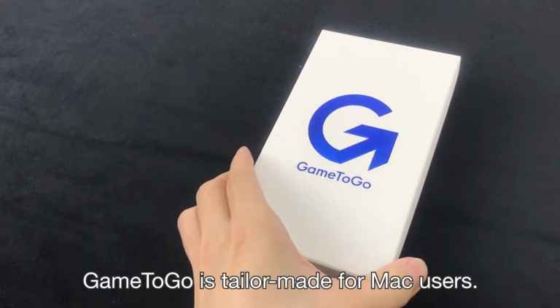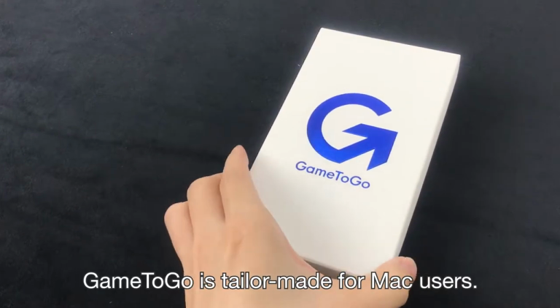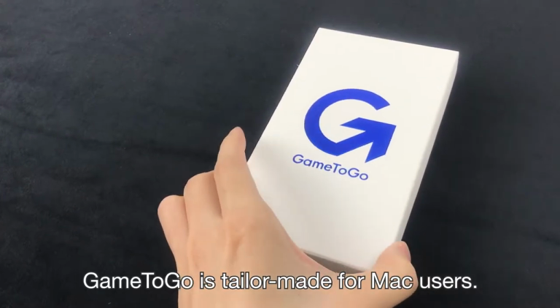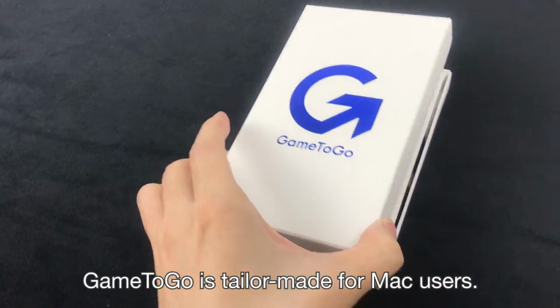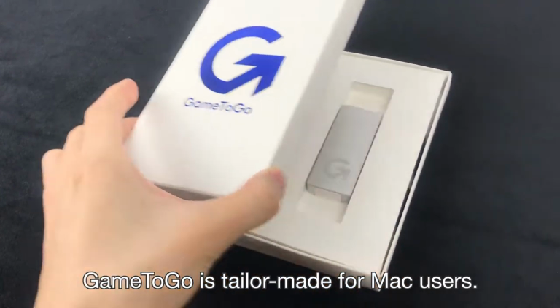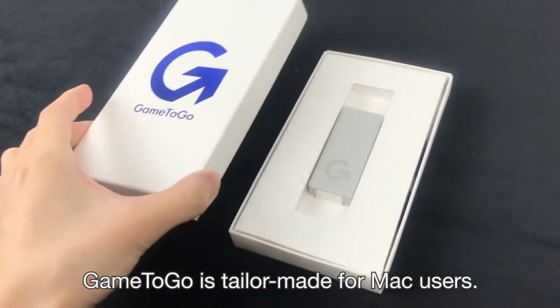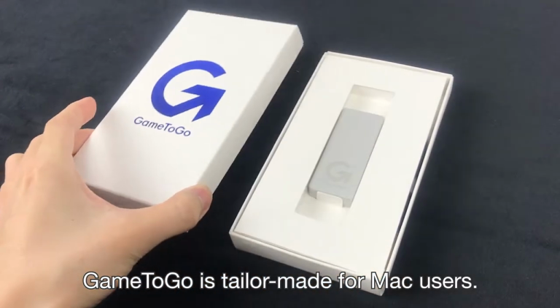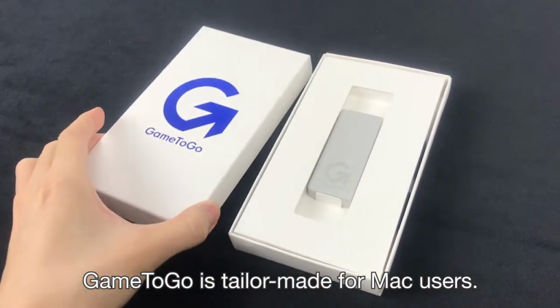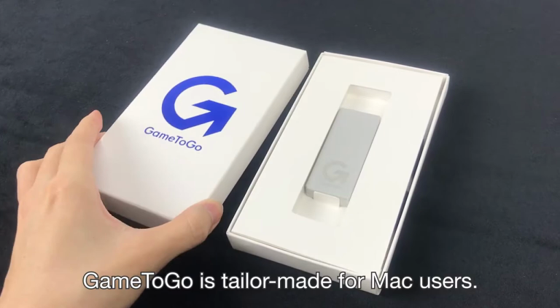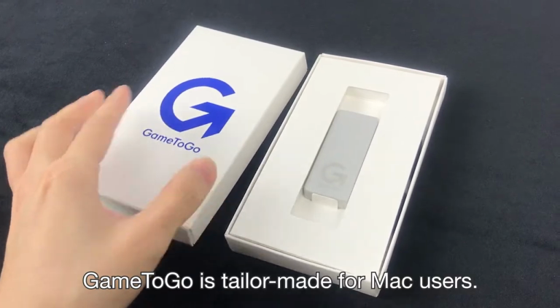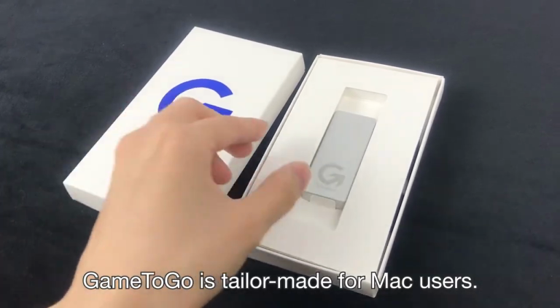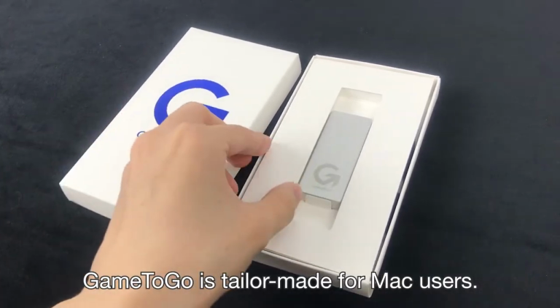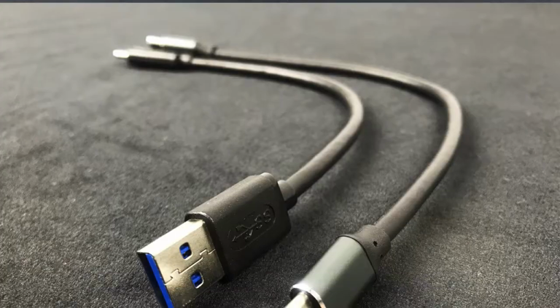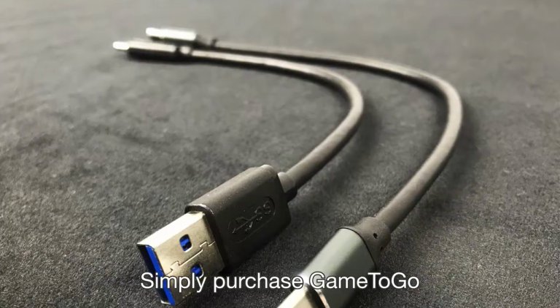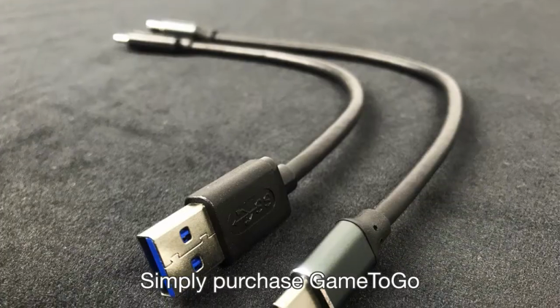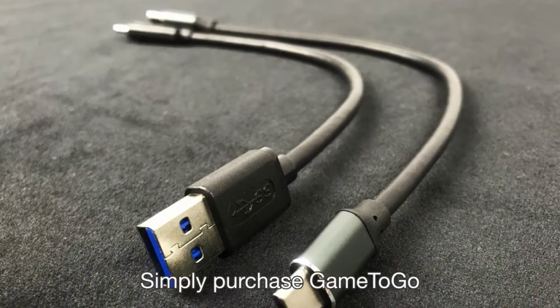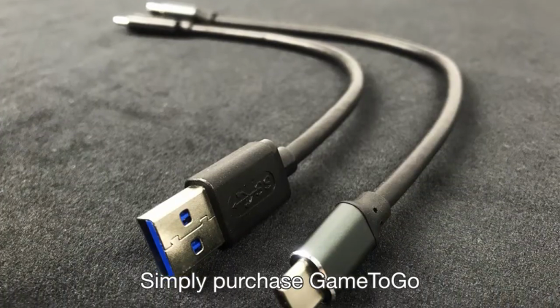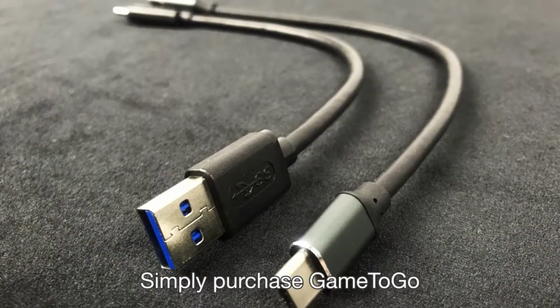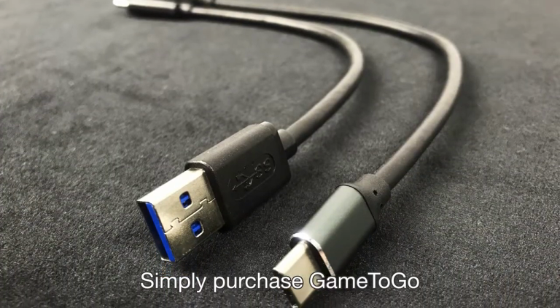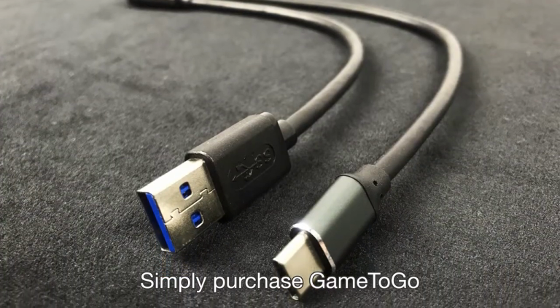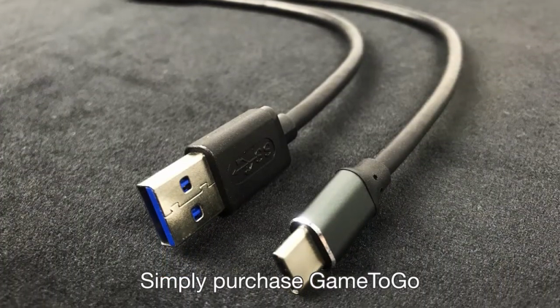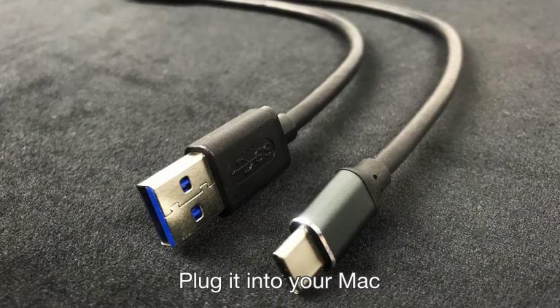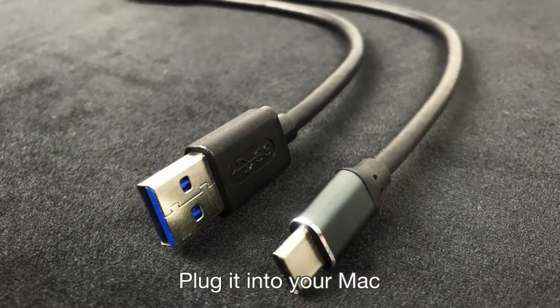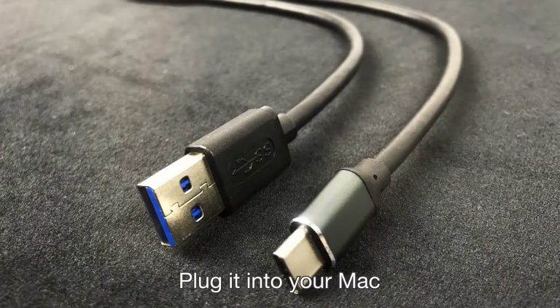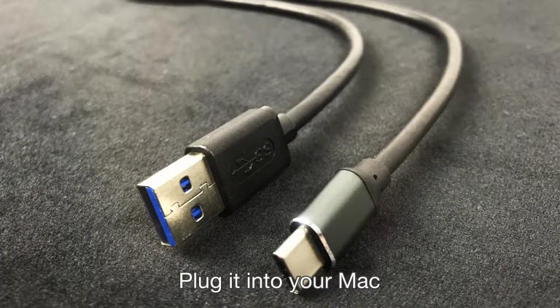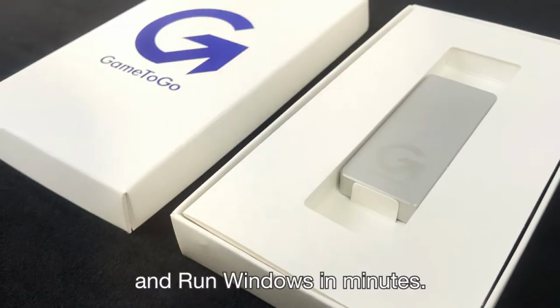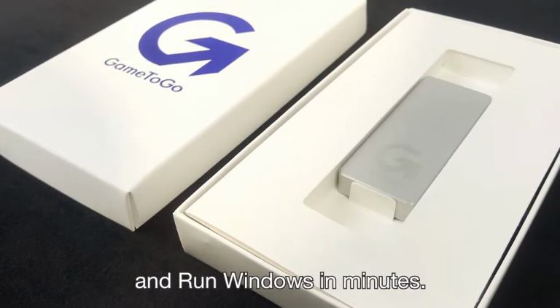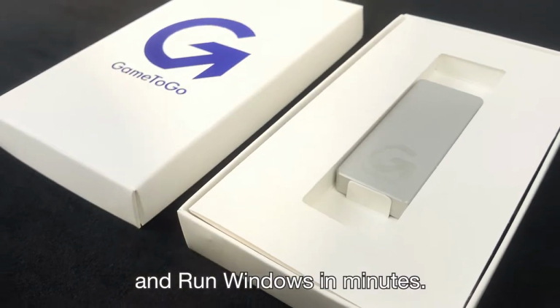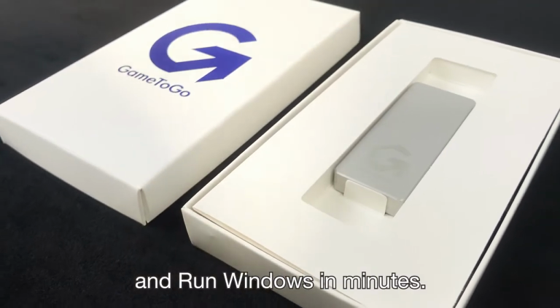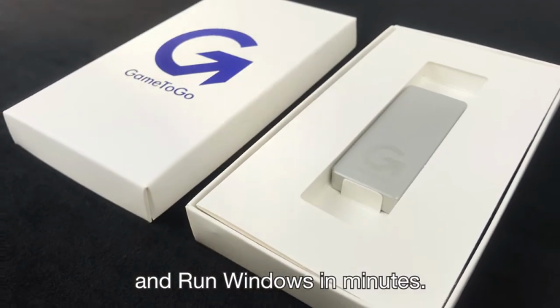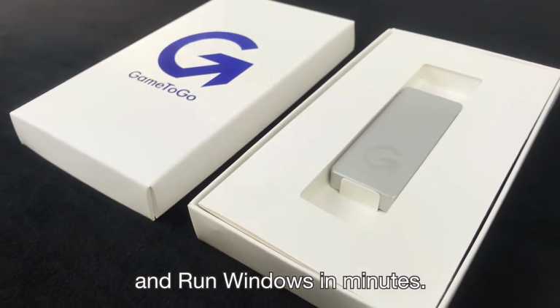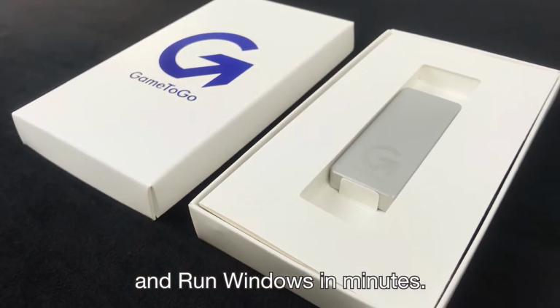Game2Go is tailor-made for Mac users. Simply purchase Game2Go, plug it into your Mac, and run Windows in minutes.